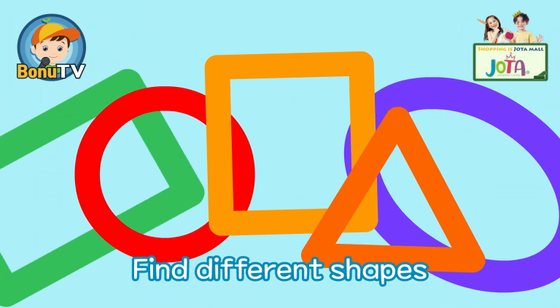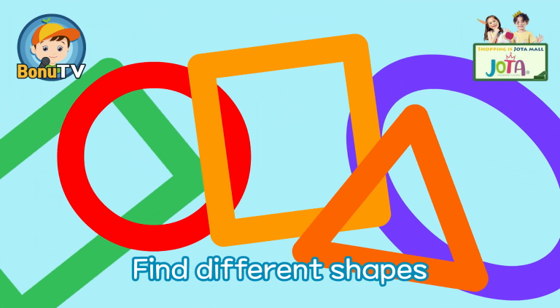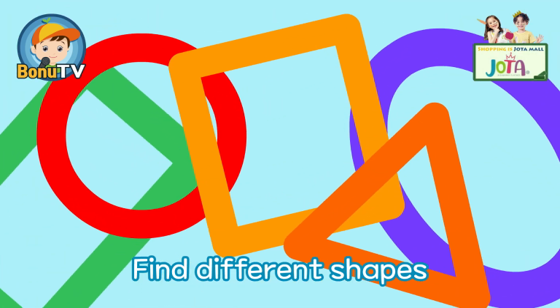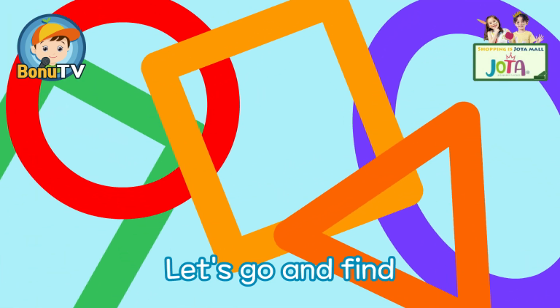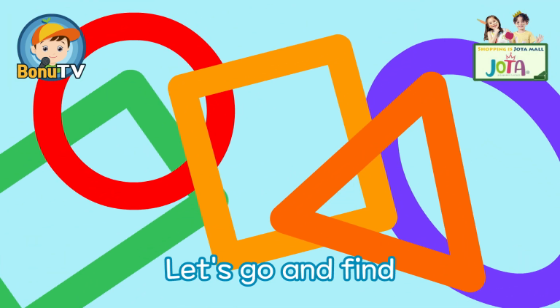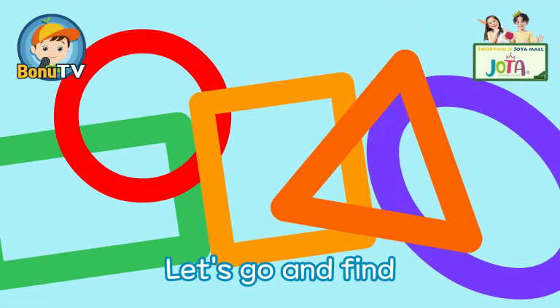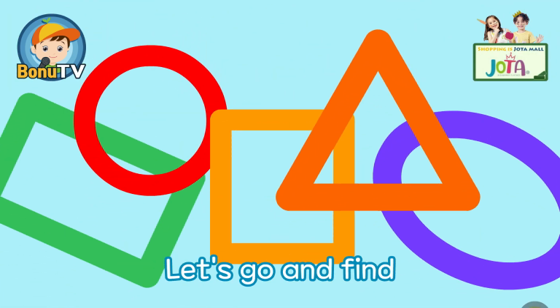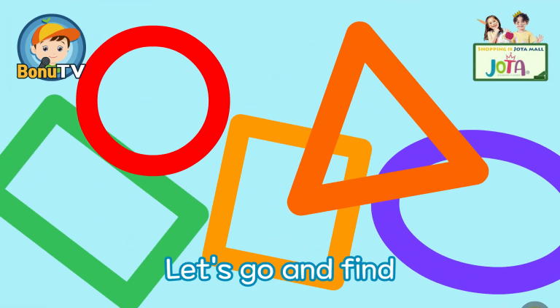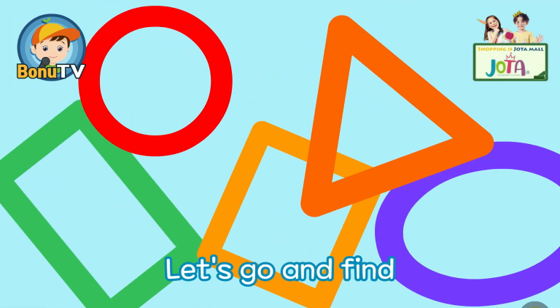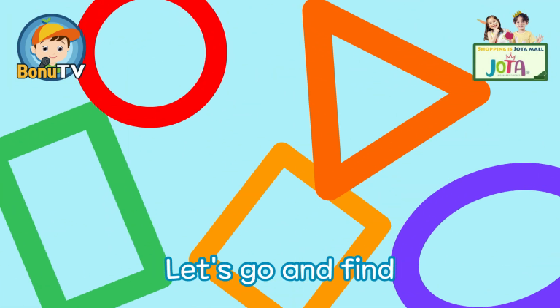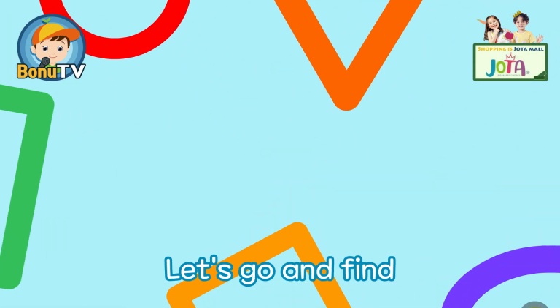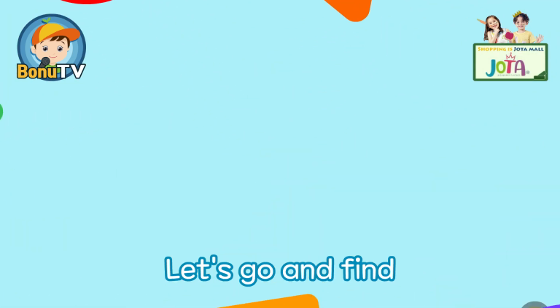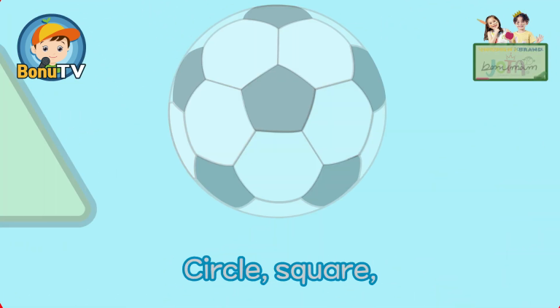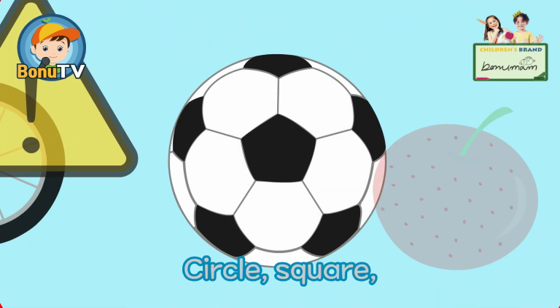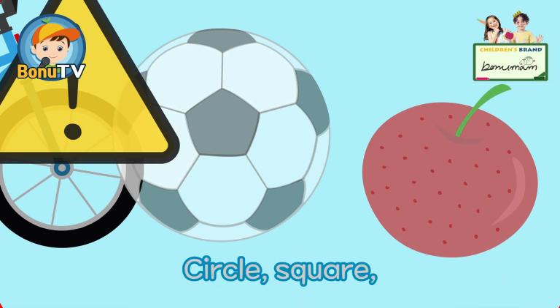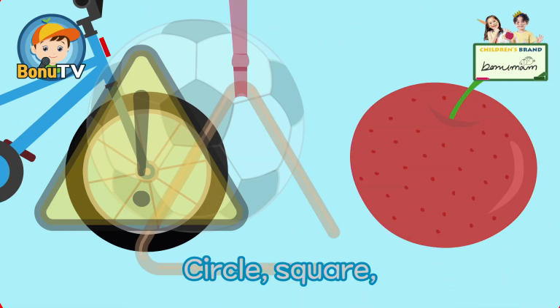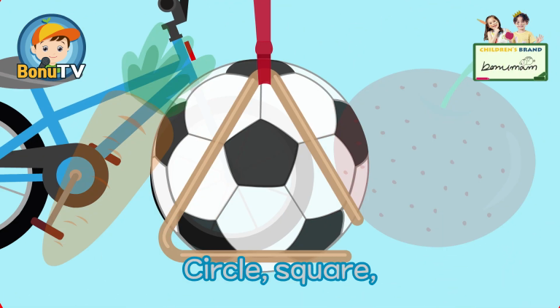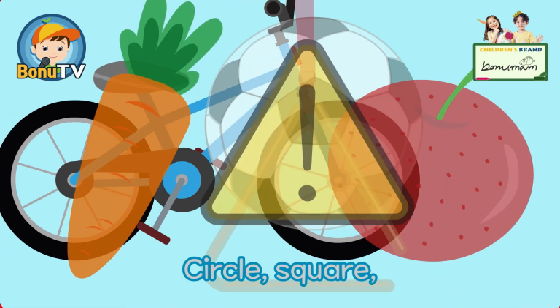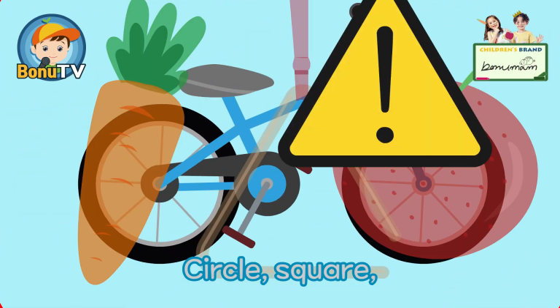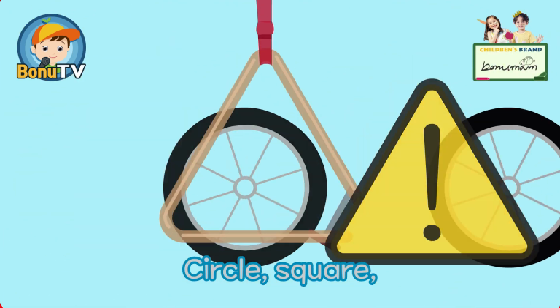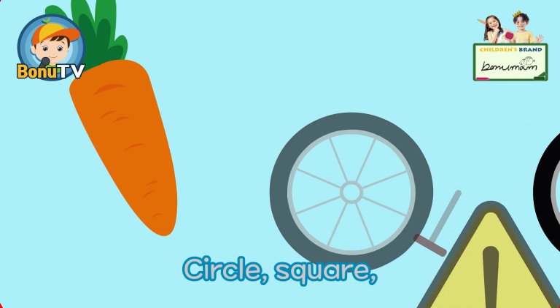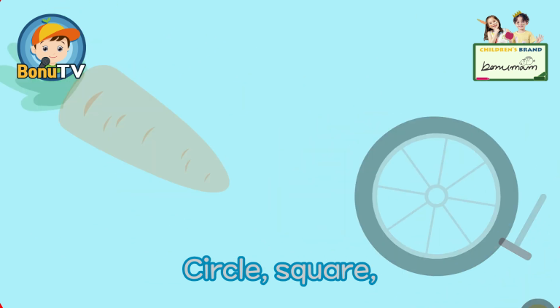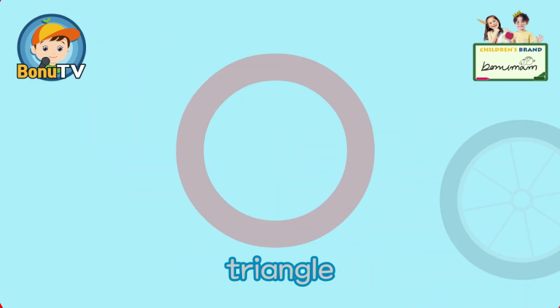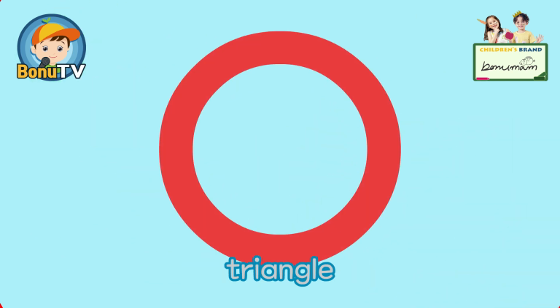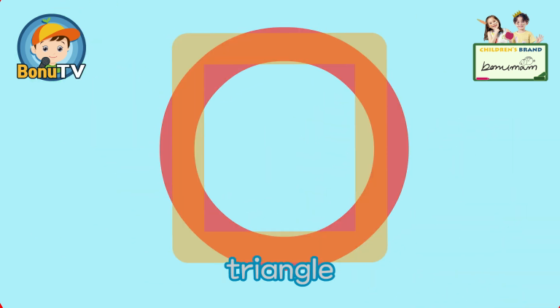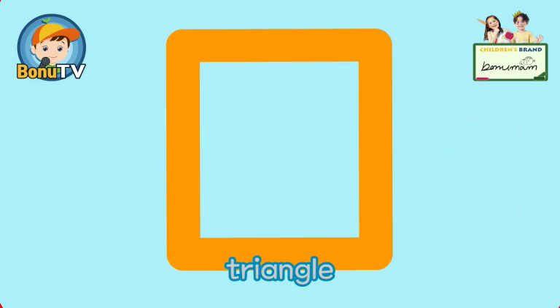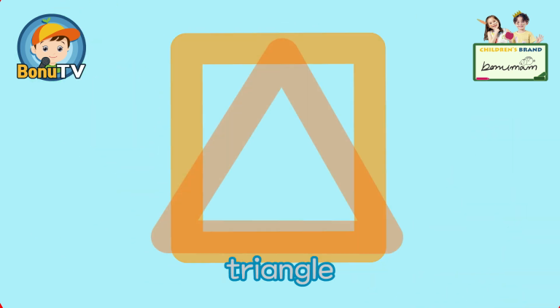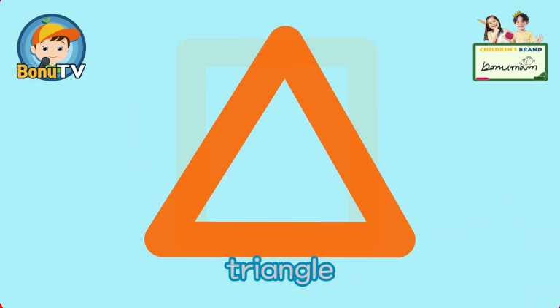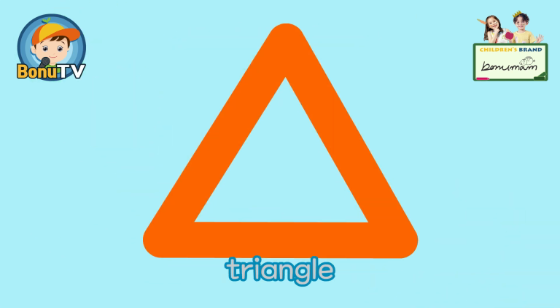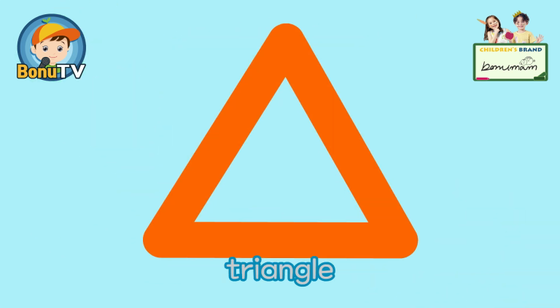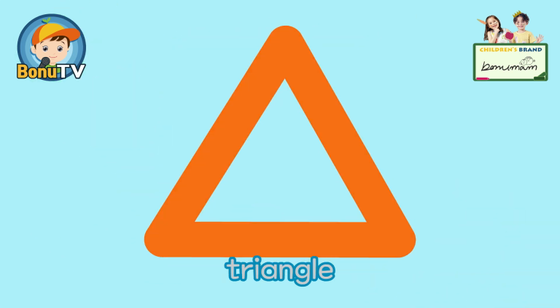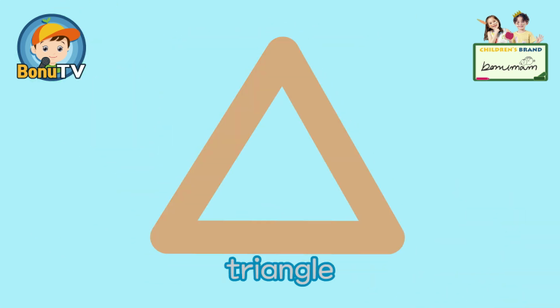Find the different shapes, let's go and find! C-Circle, Sc-Sc-Square, Tri-Tri-Triangle.